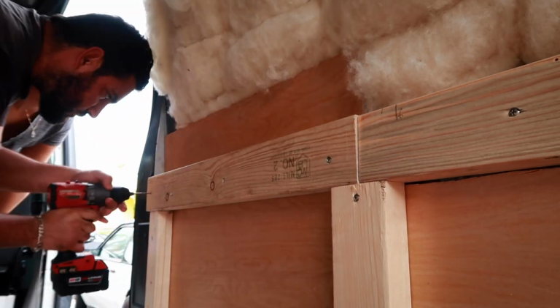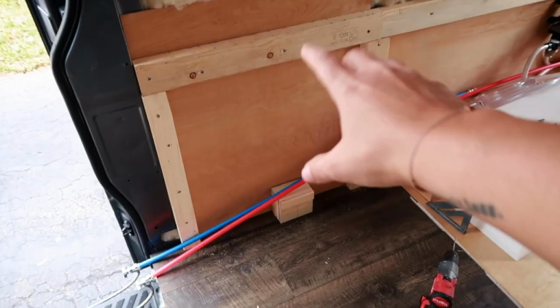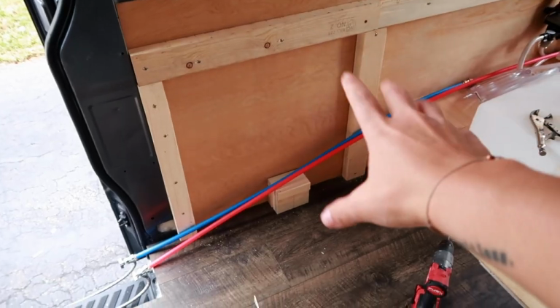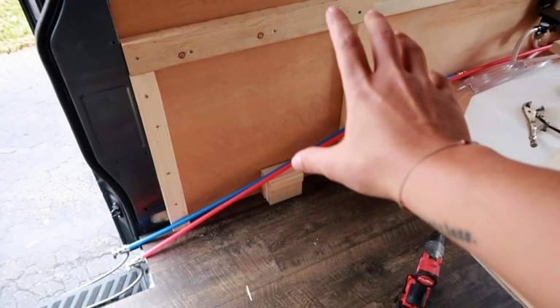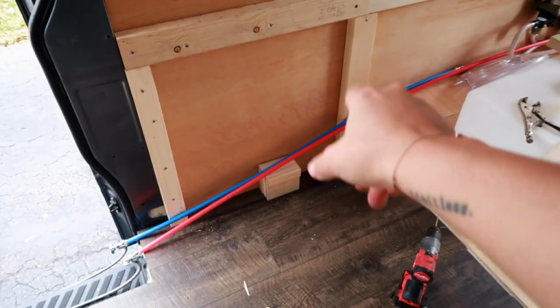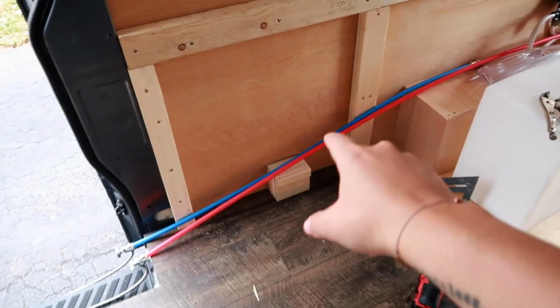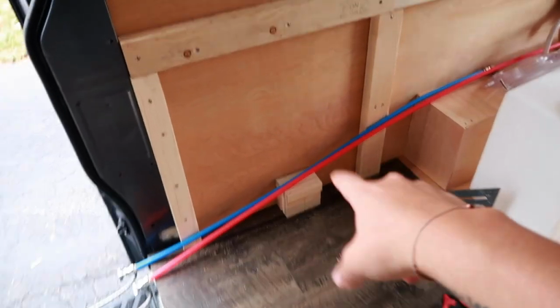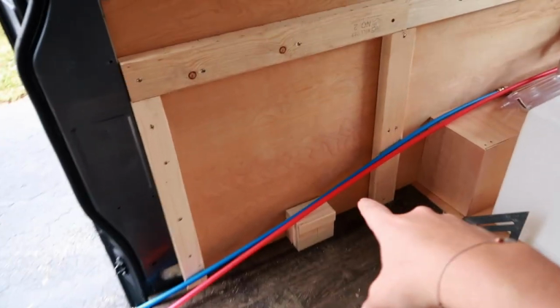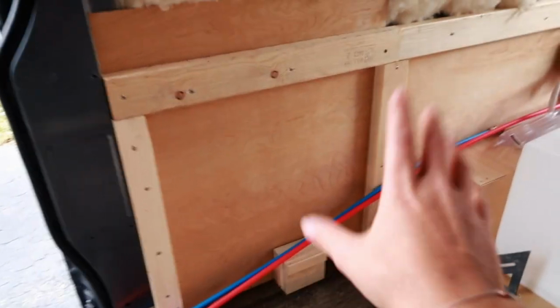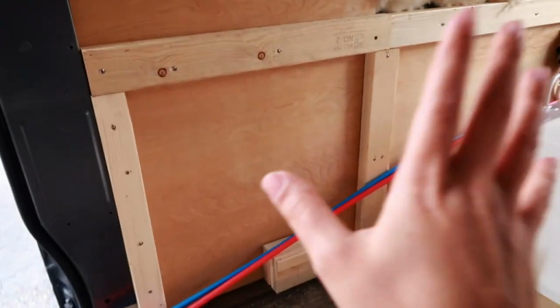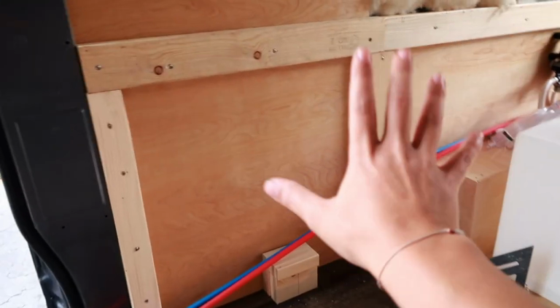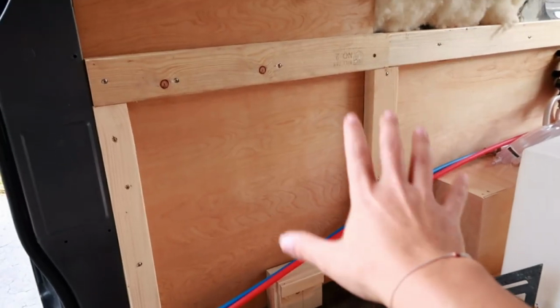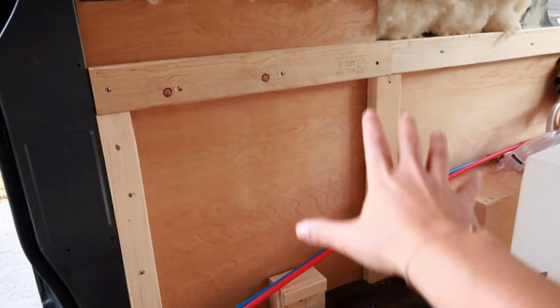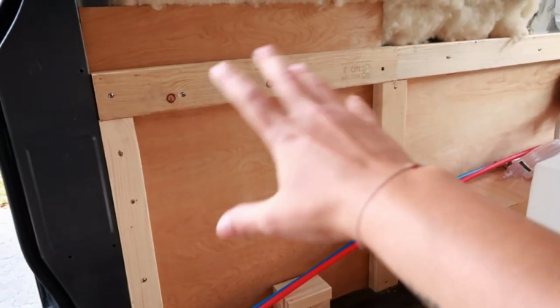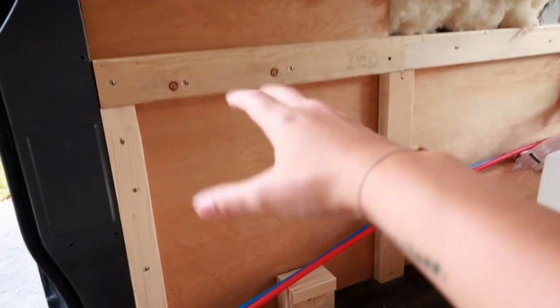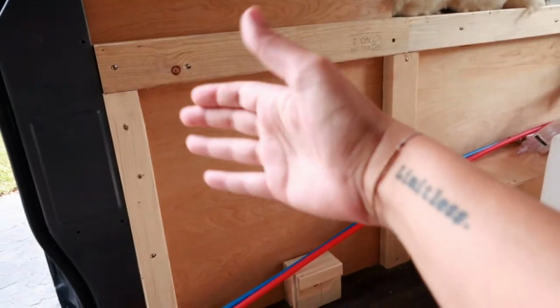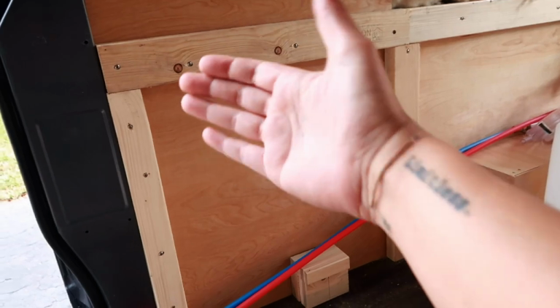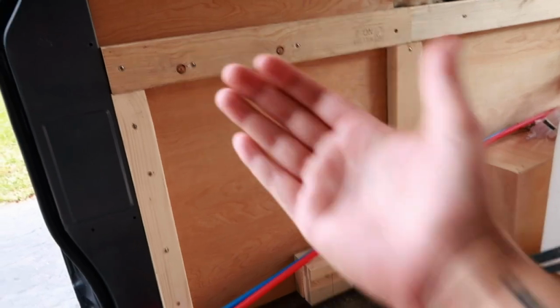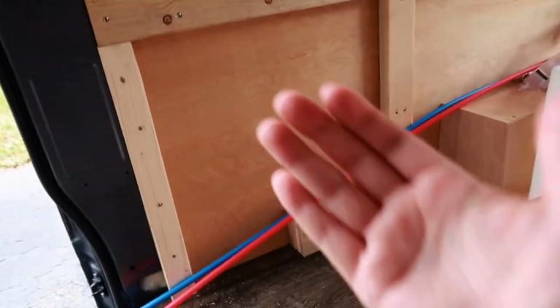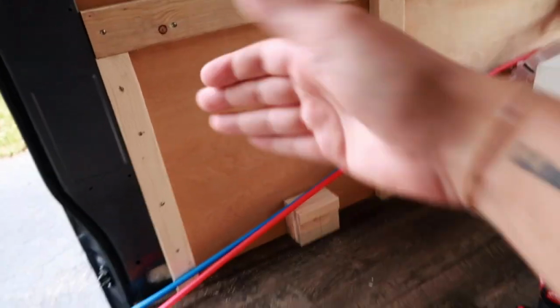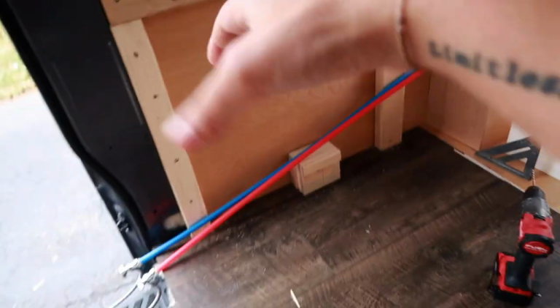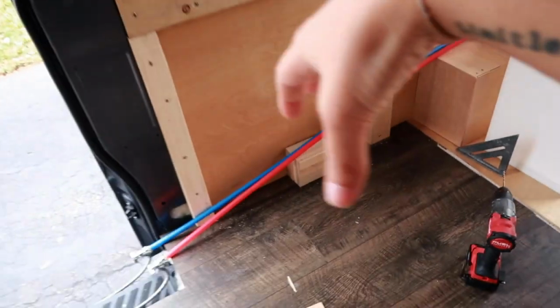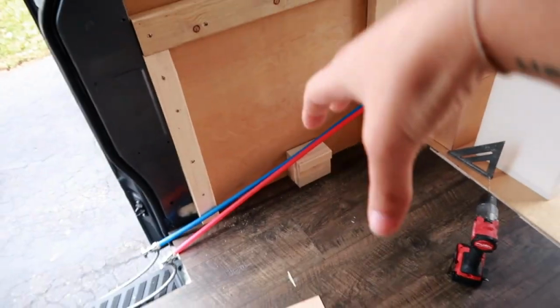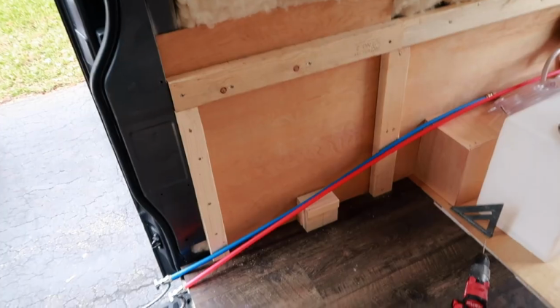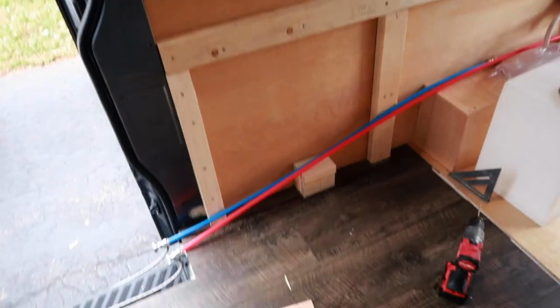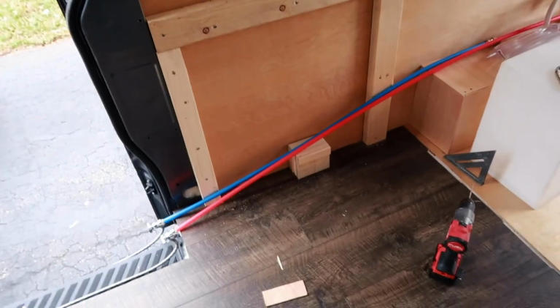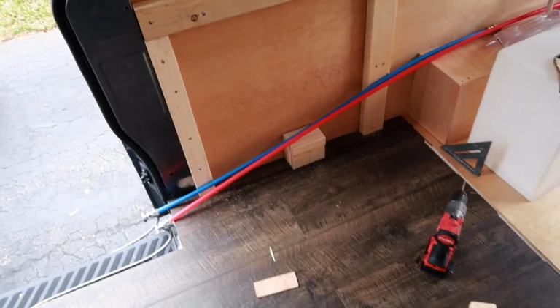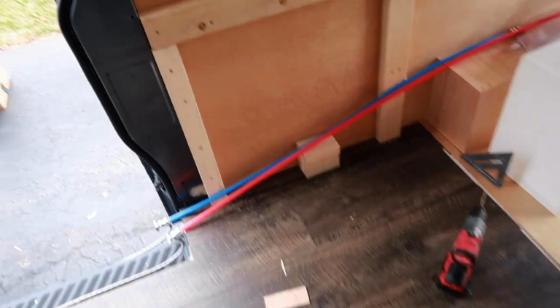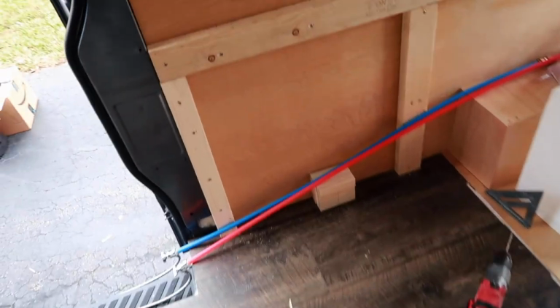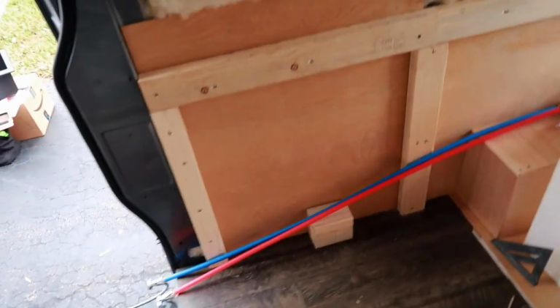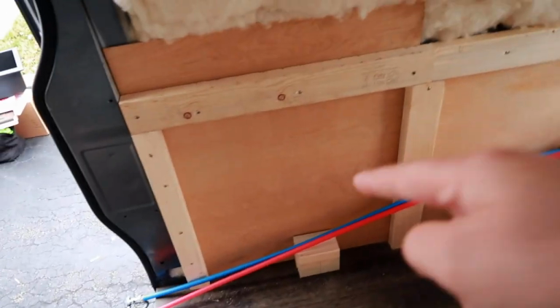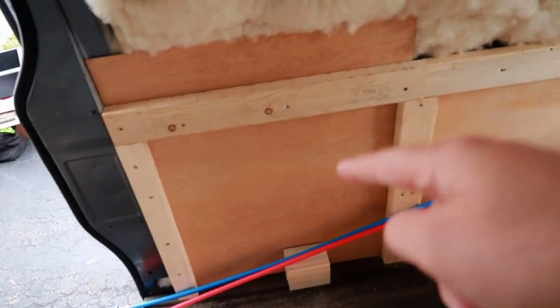Now that we have our fixed structure, we can base our kitchenette framing from that.